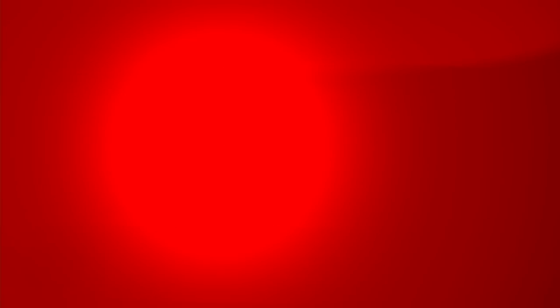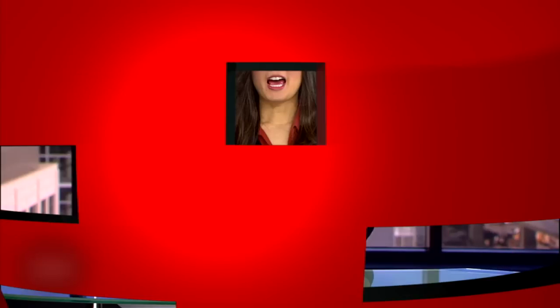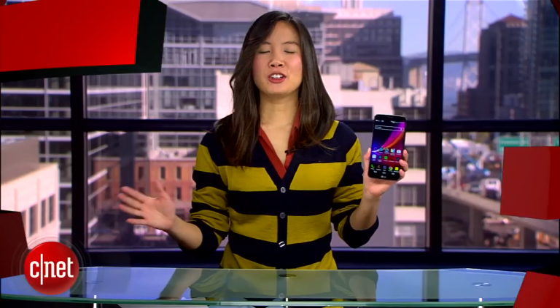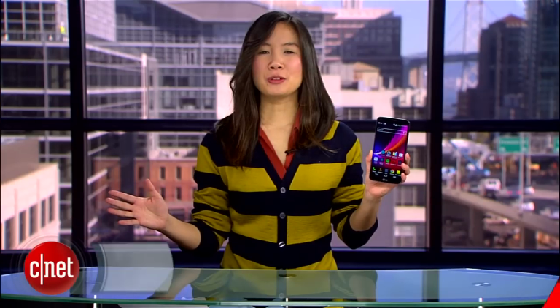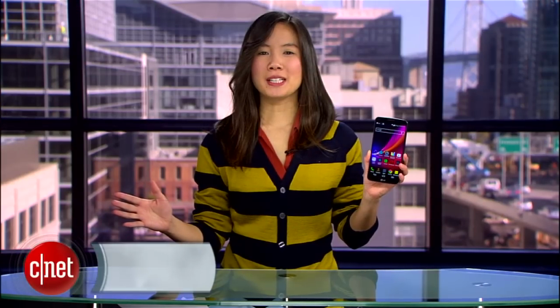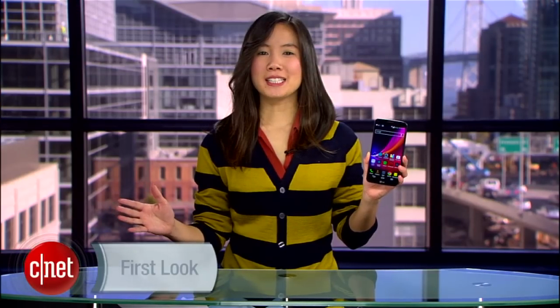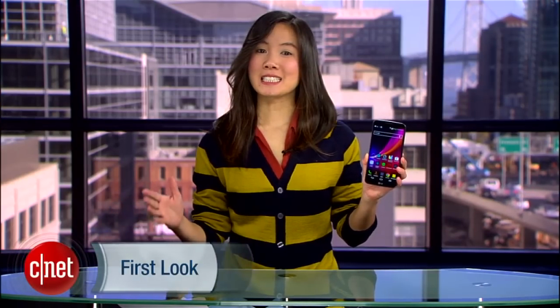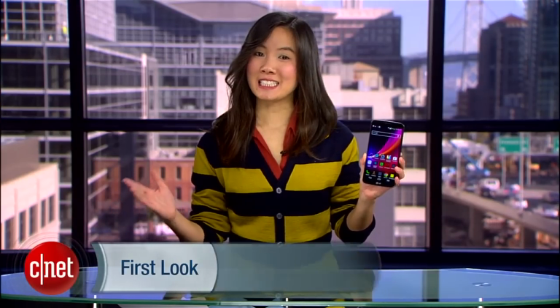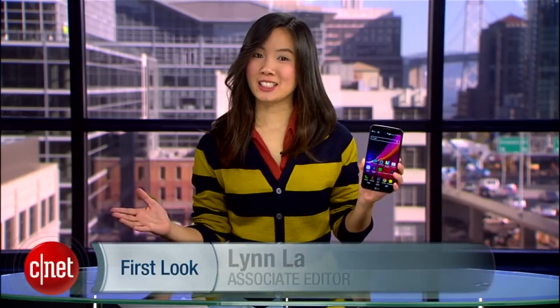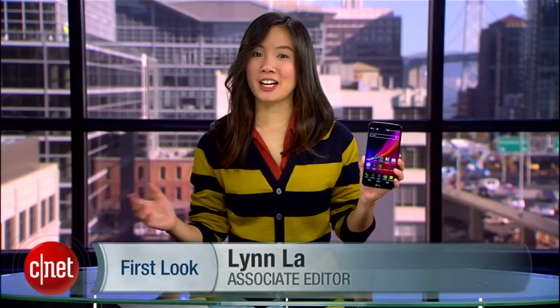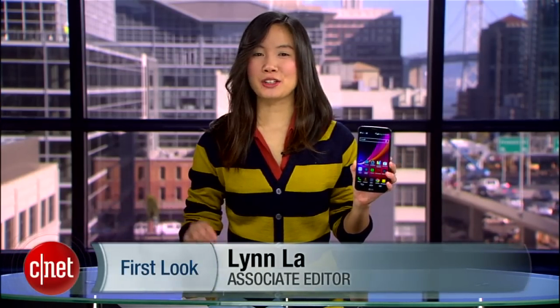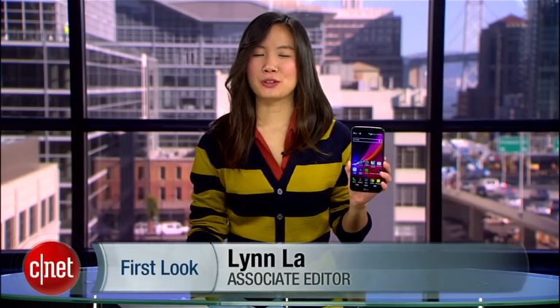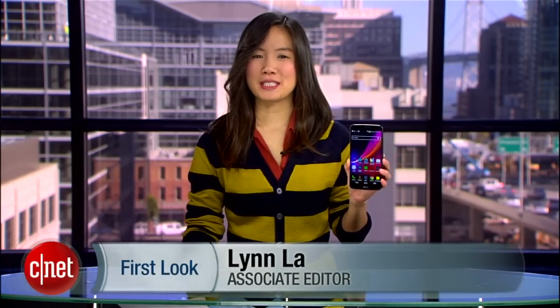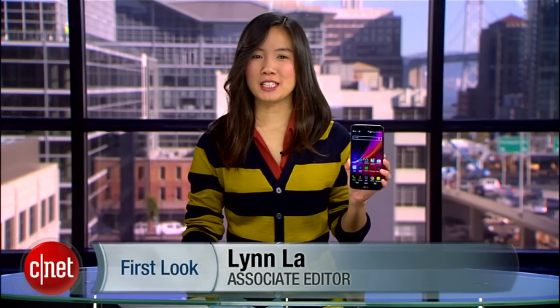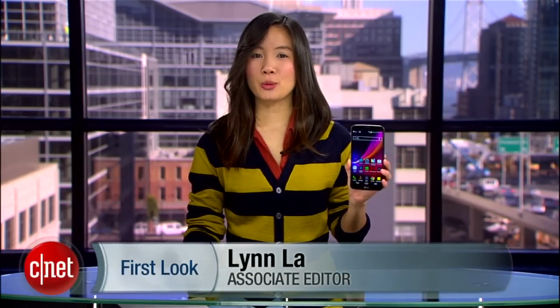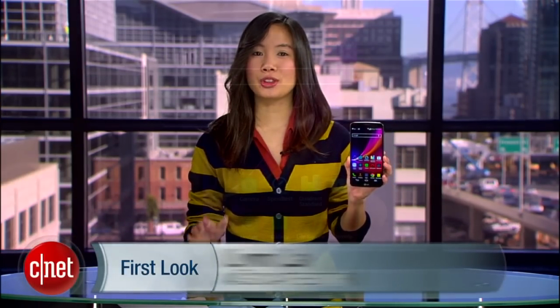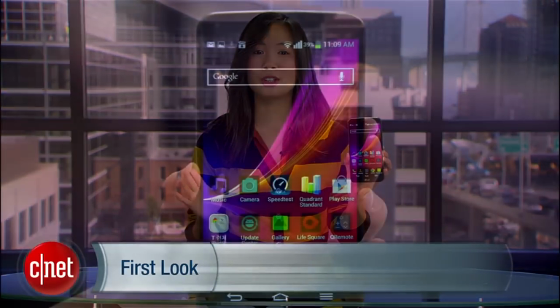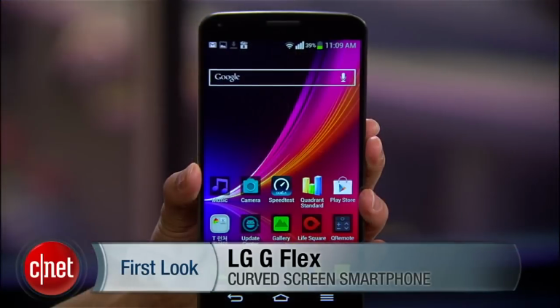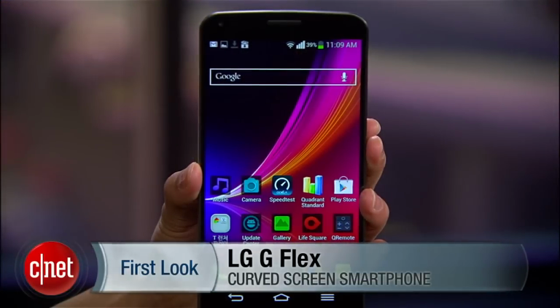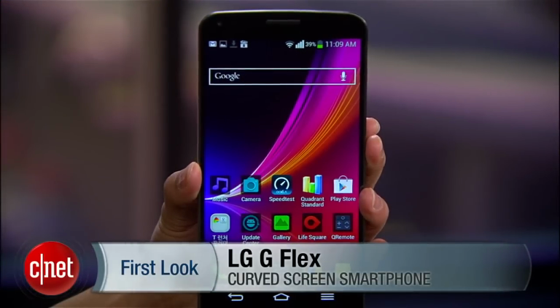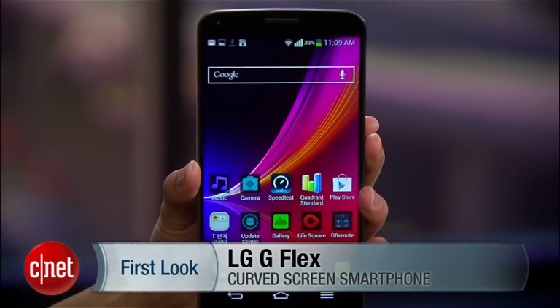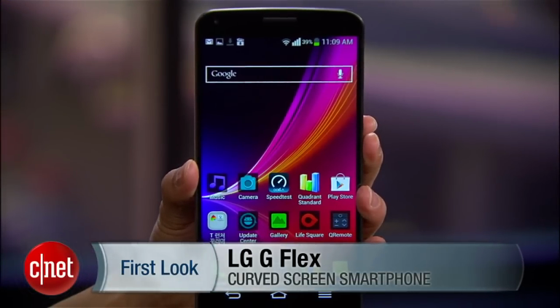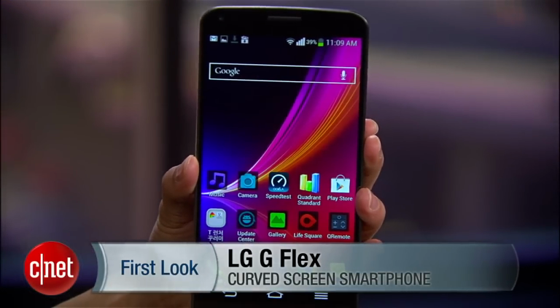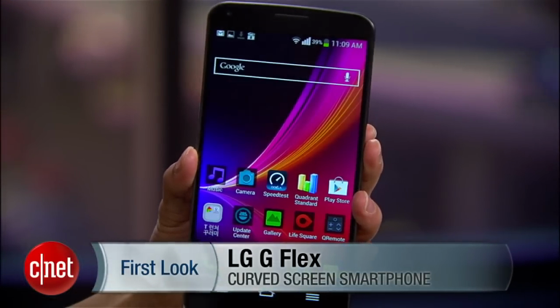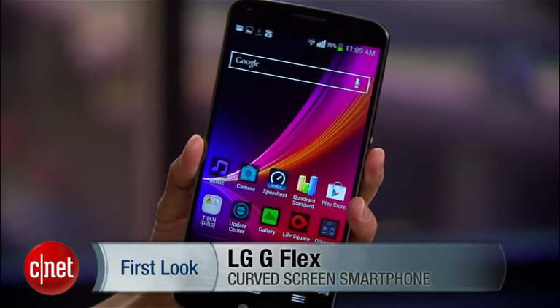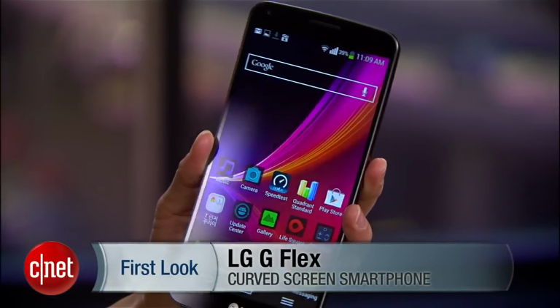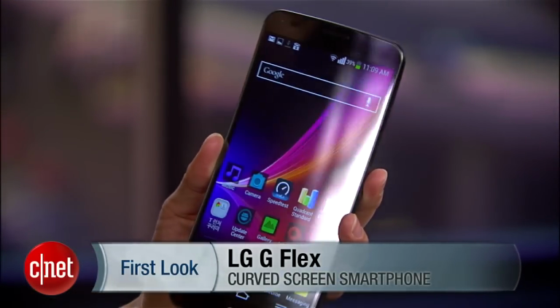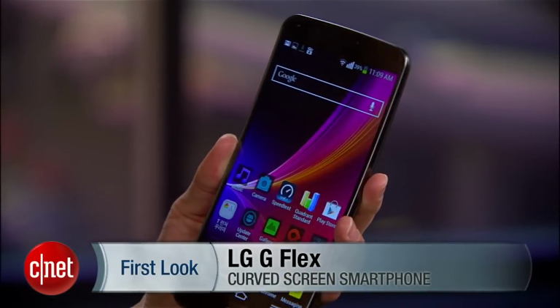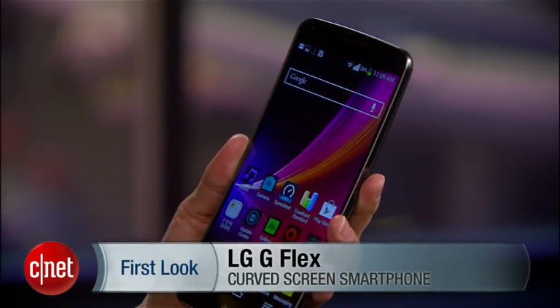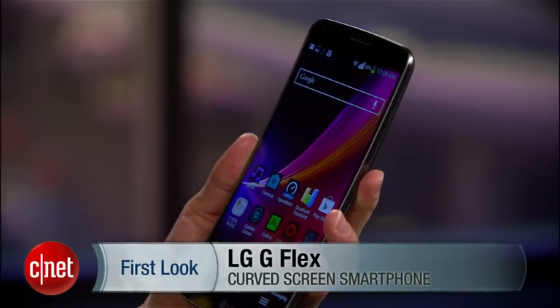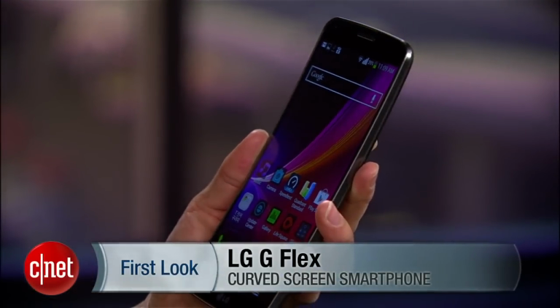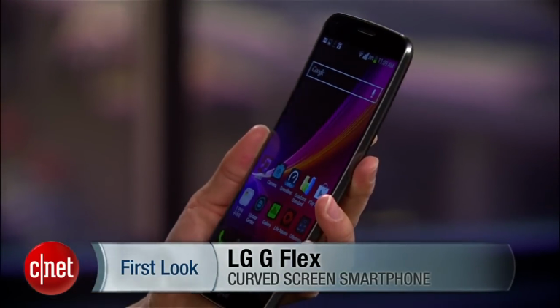Hello everybody, it's Lynn Law here from CNET with the curvaceous and unlocked LG G Flex.